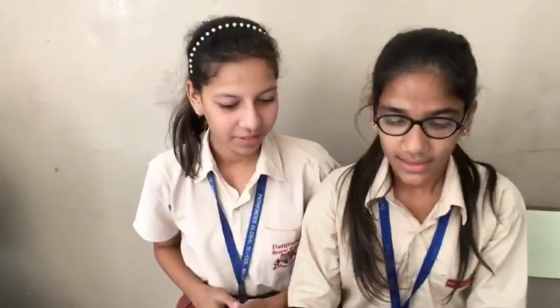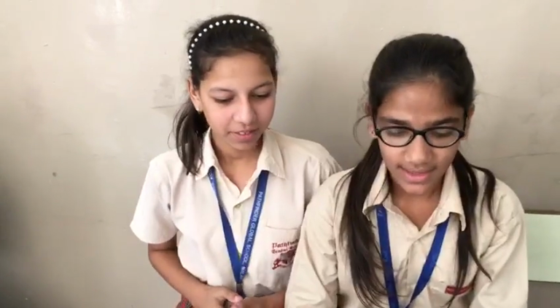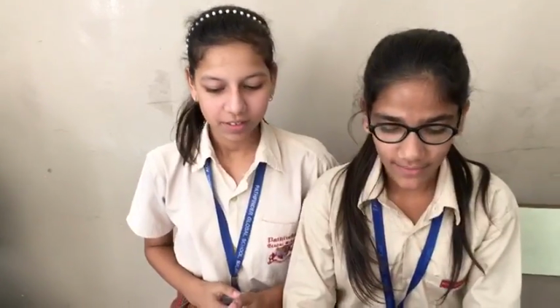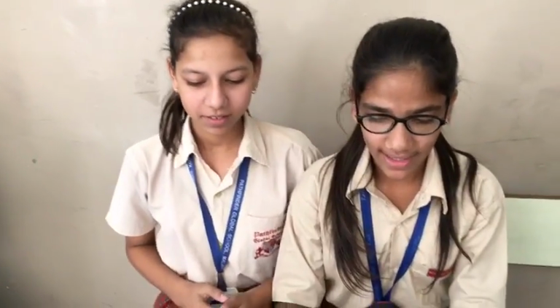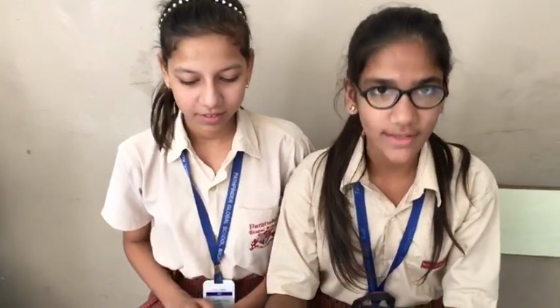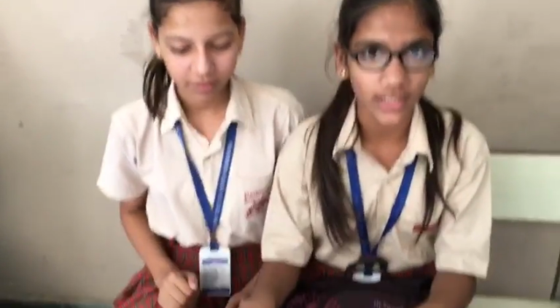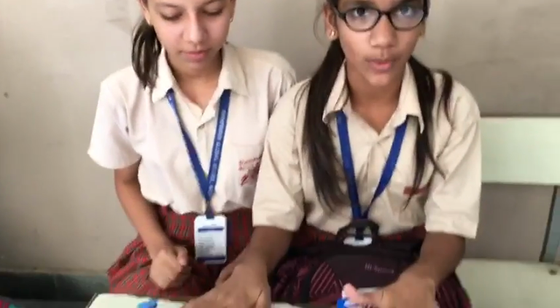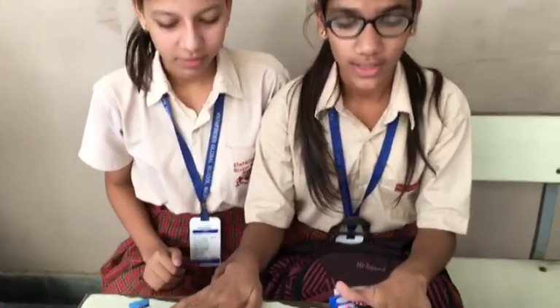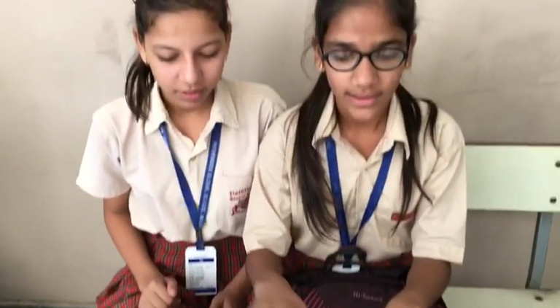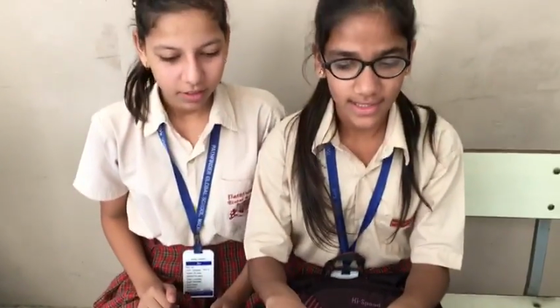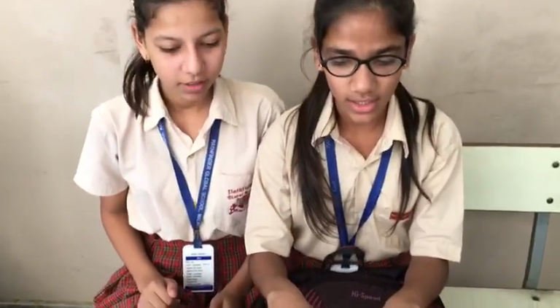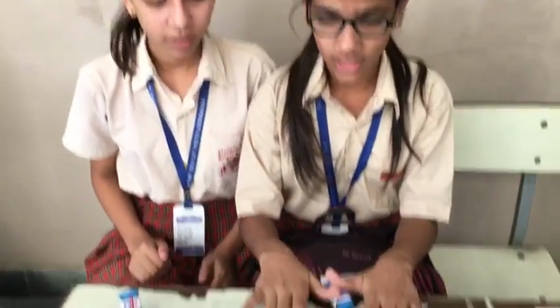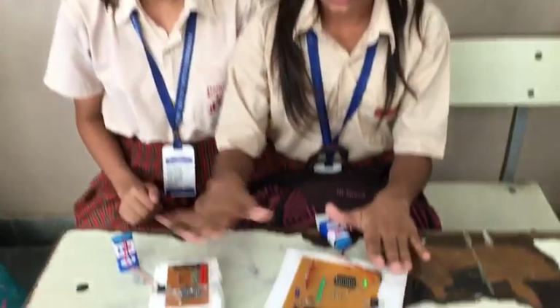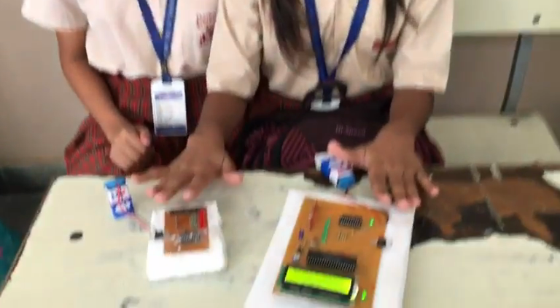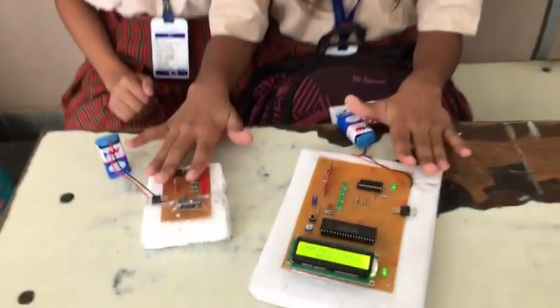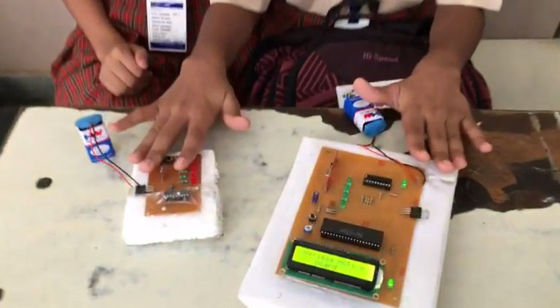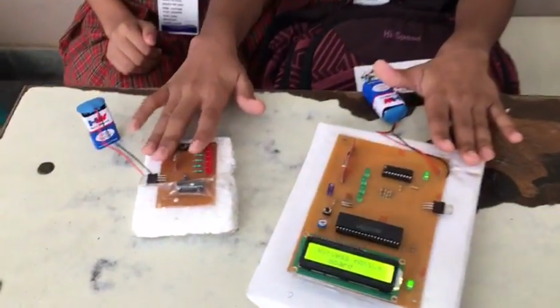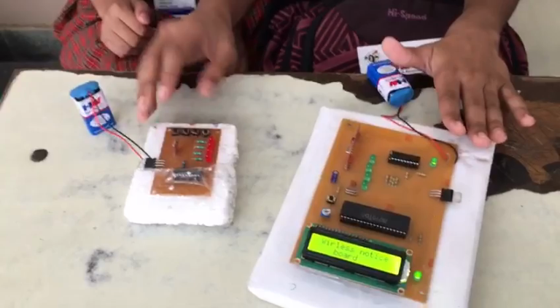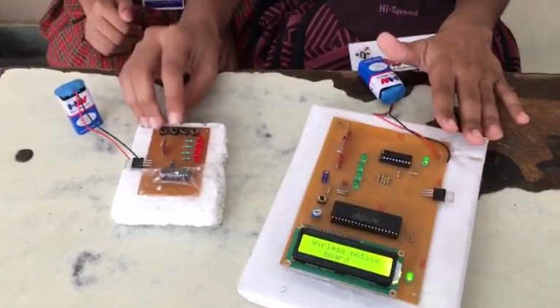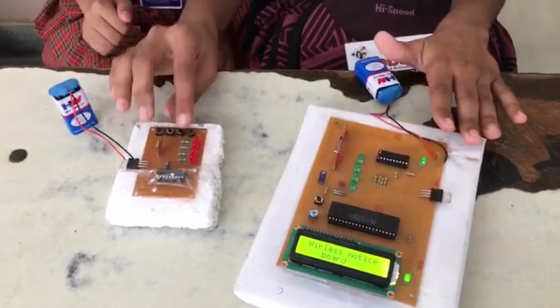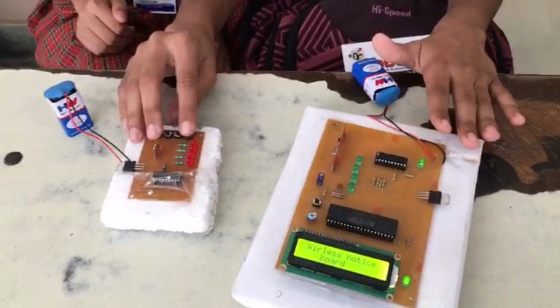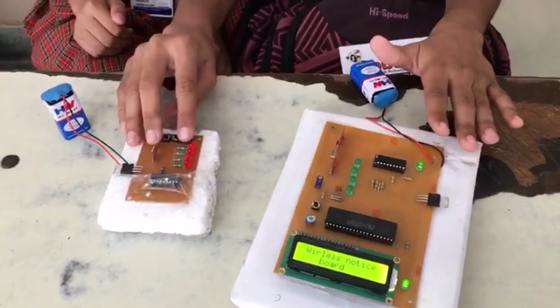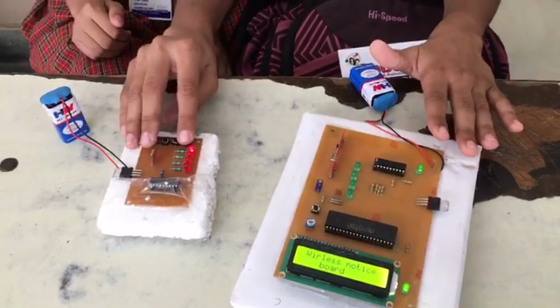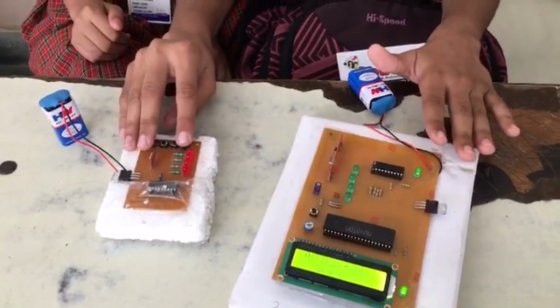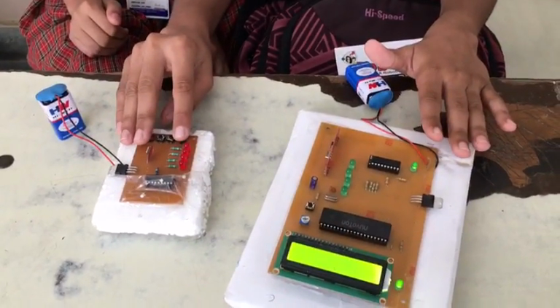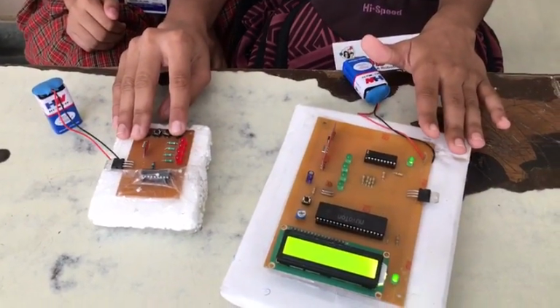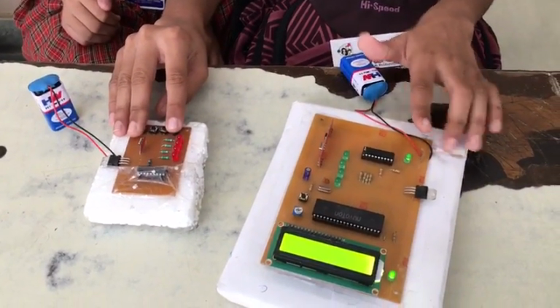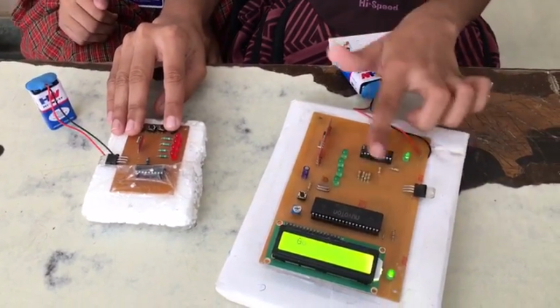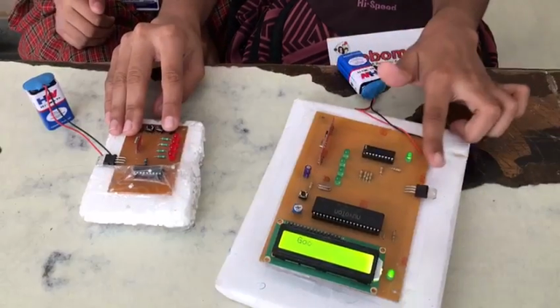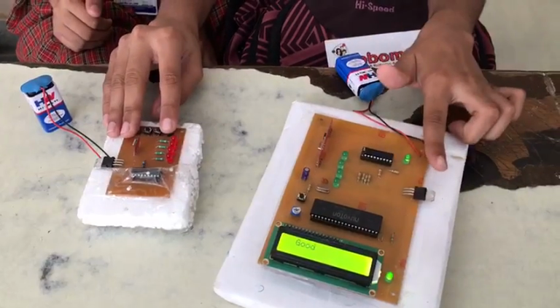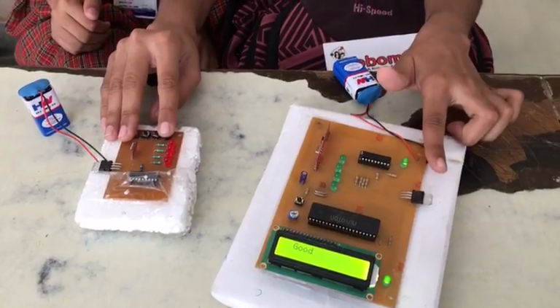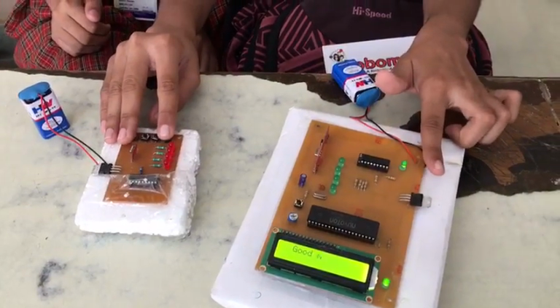This is a fire test. This is a NodeMCU and this is a remote. When we press the first switch on the remote, the first message will be displayed.